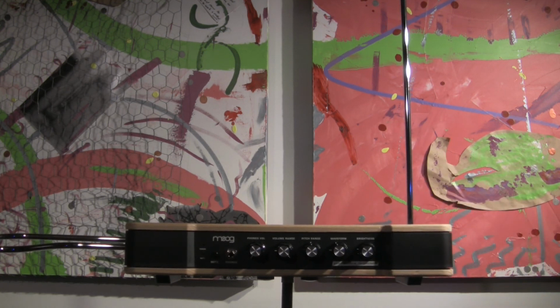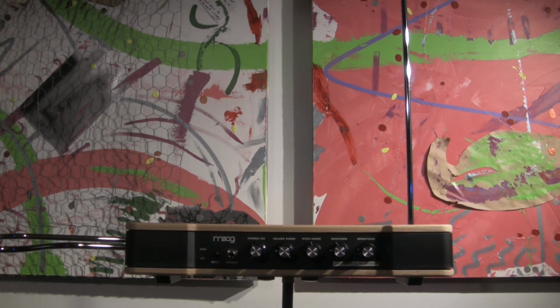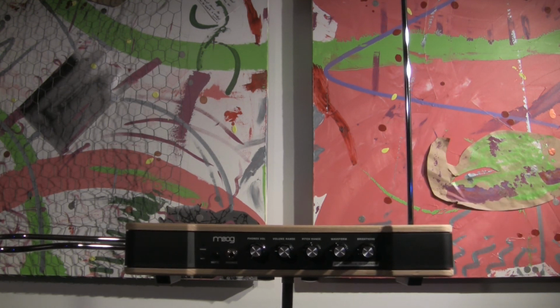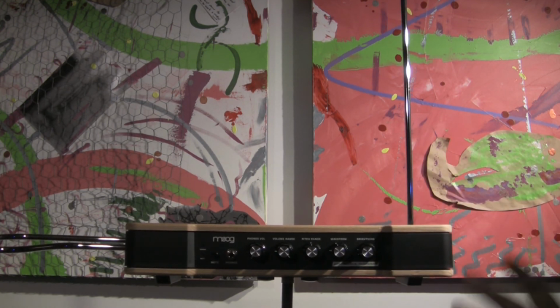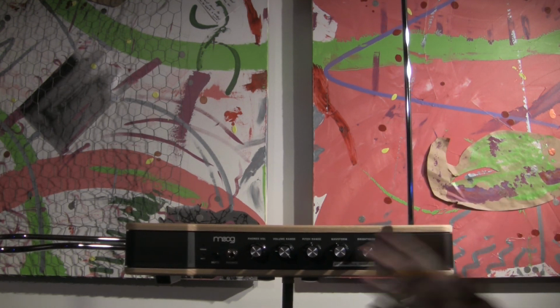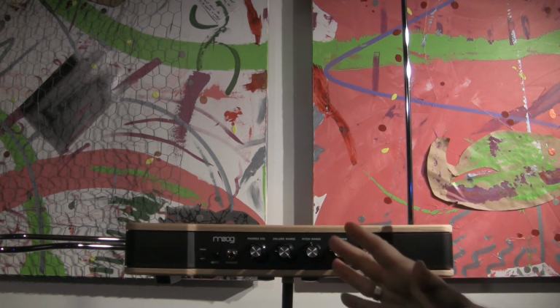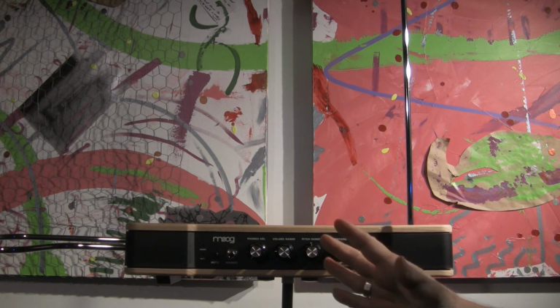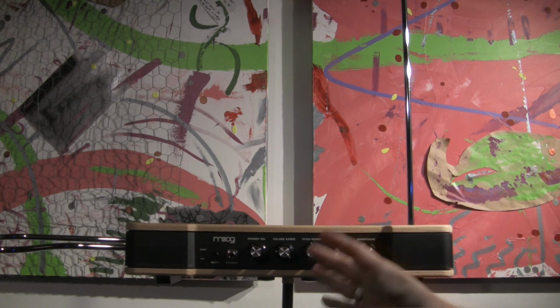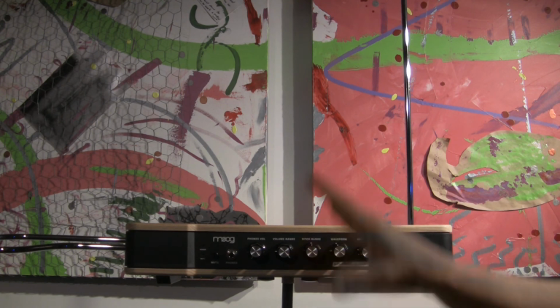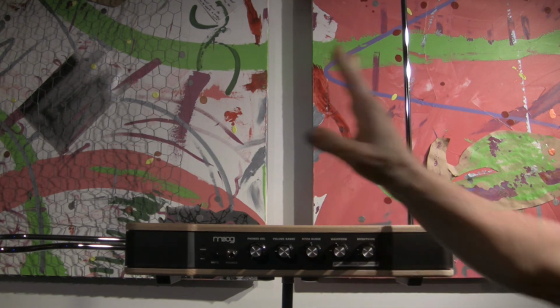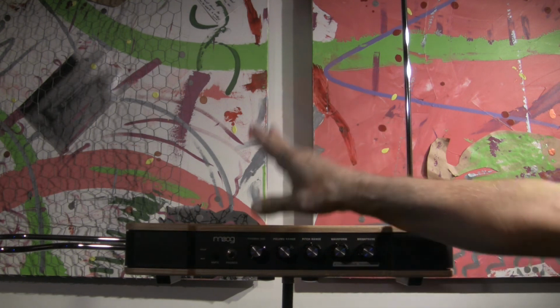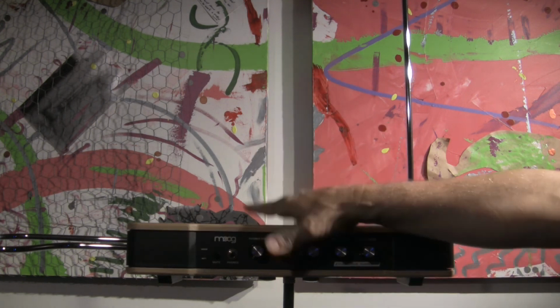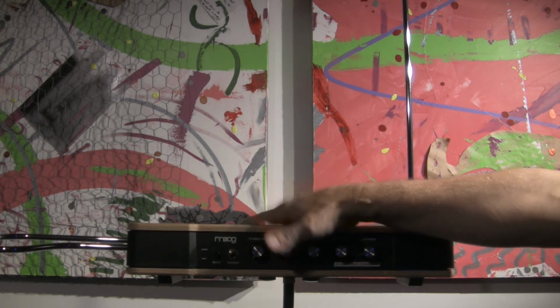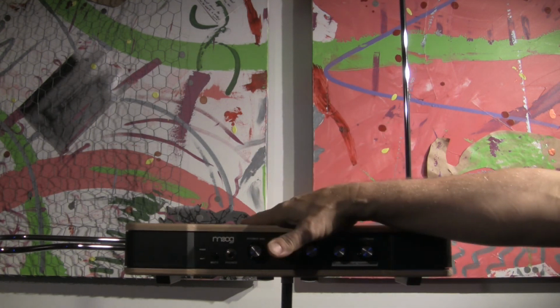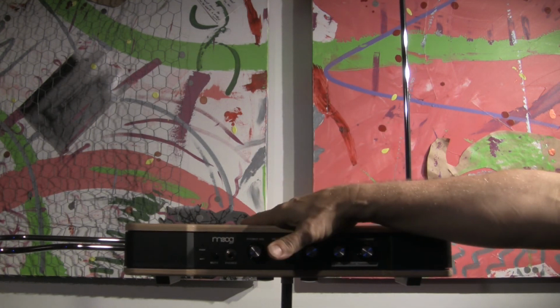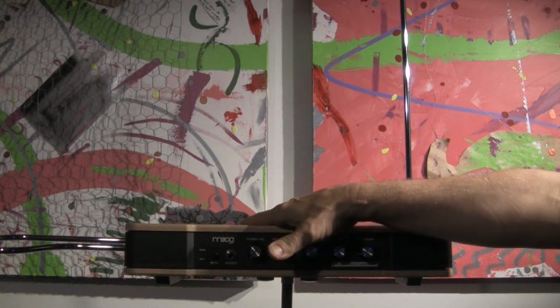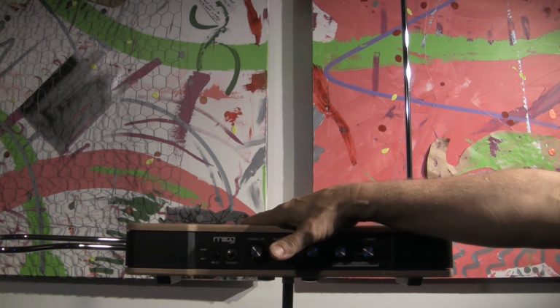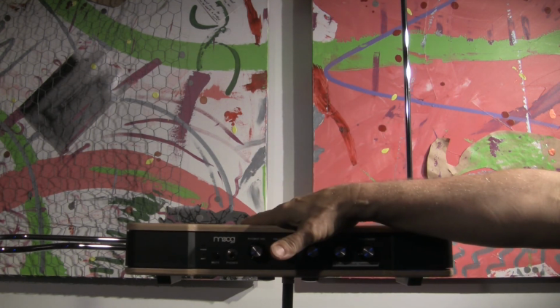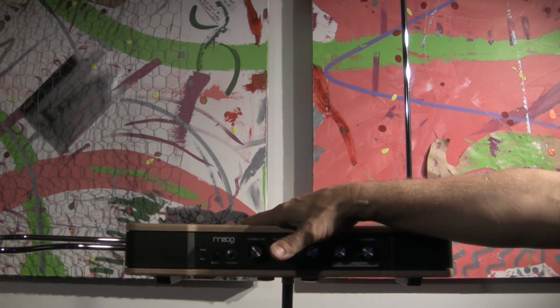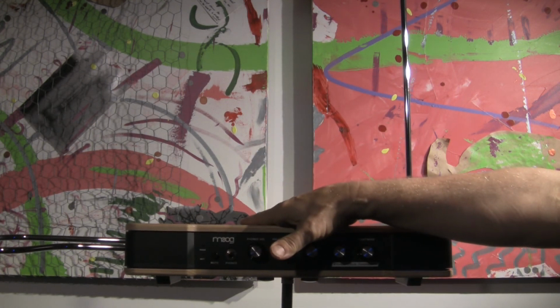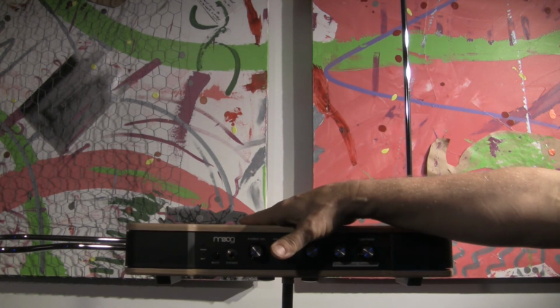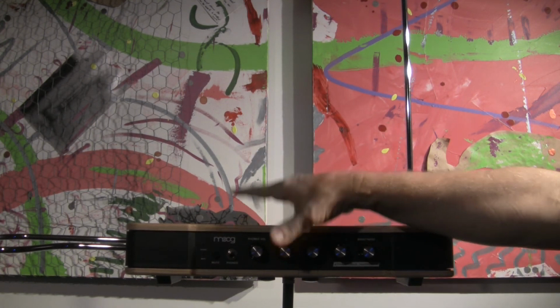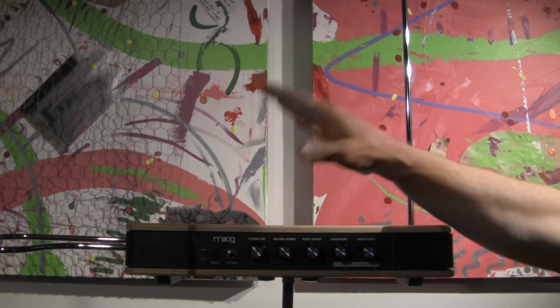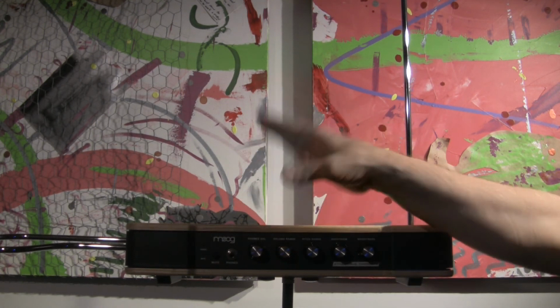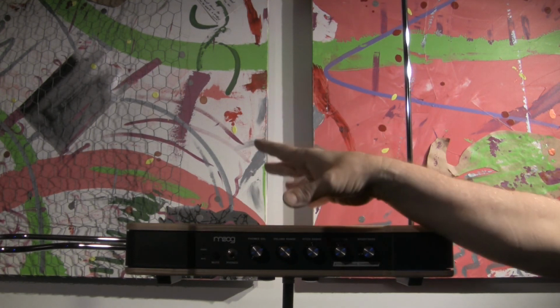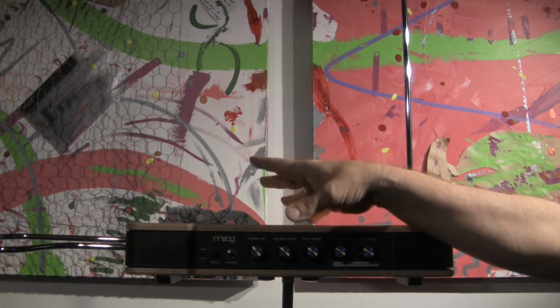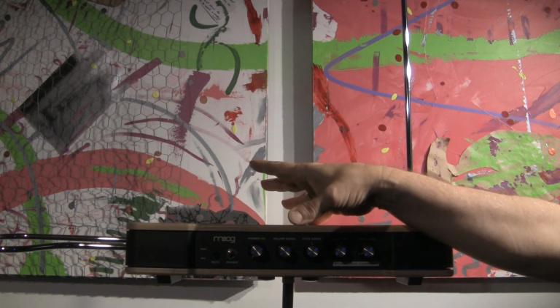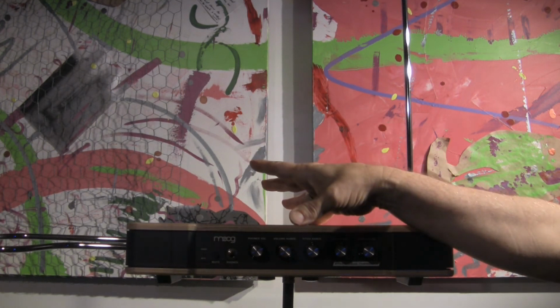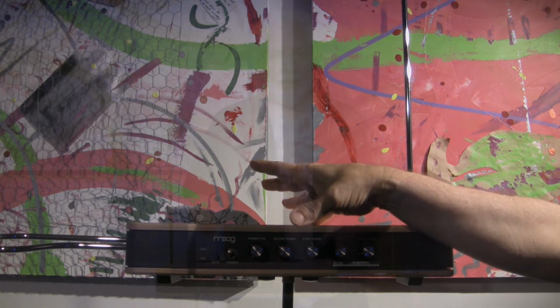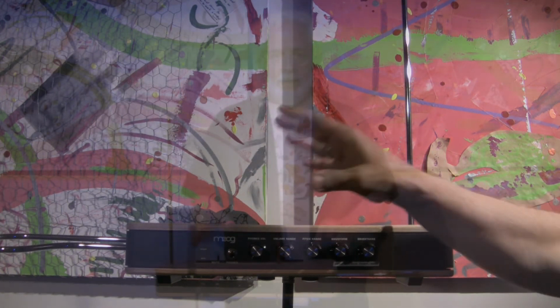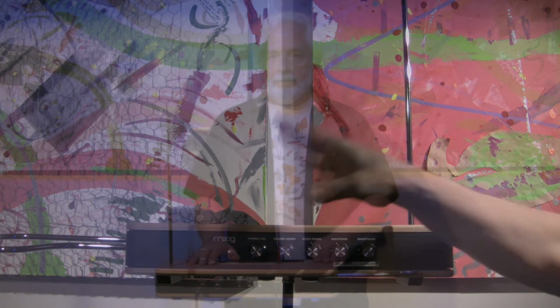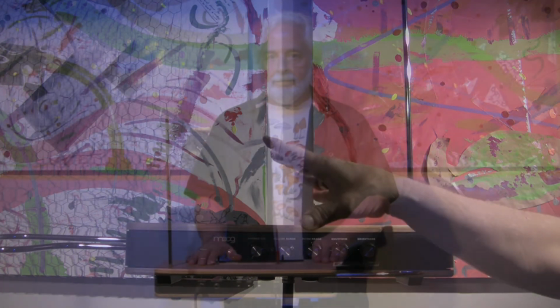That's the solution for securing this as tightly as you can to a mic stand. That's it for now.